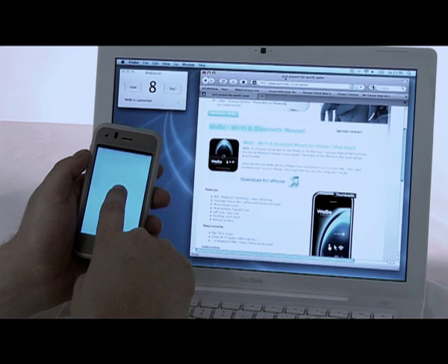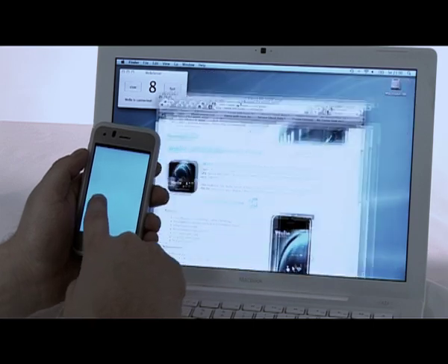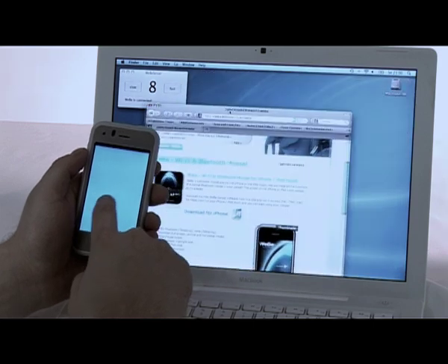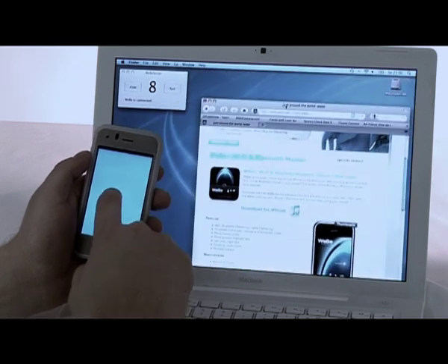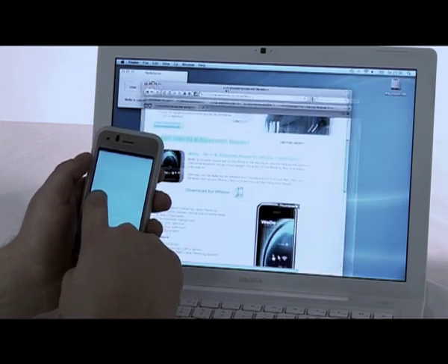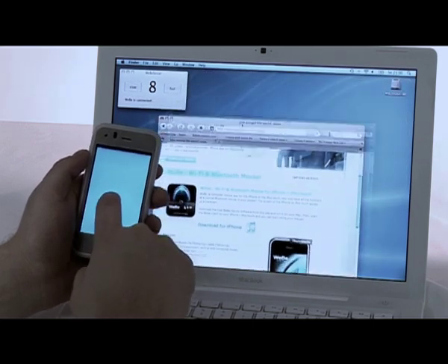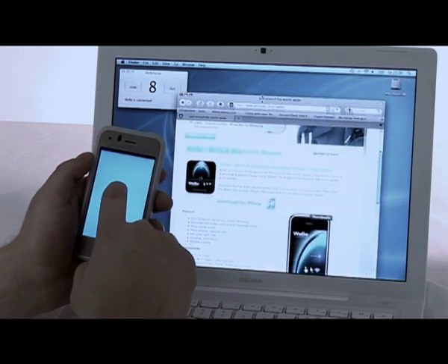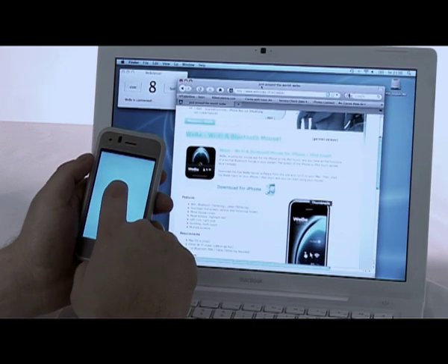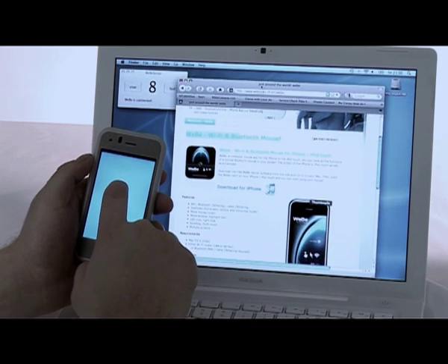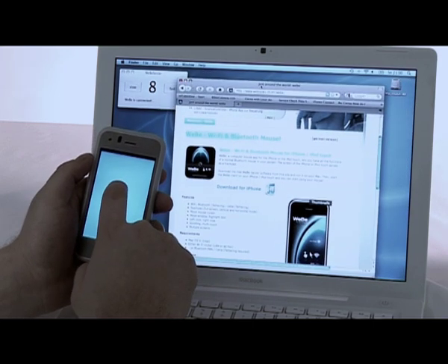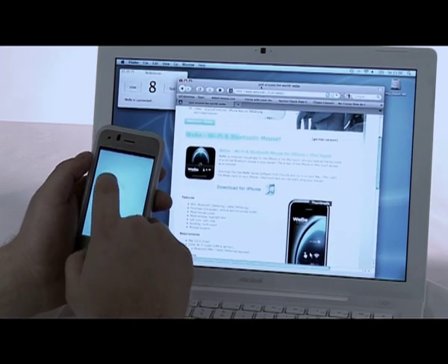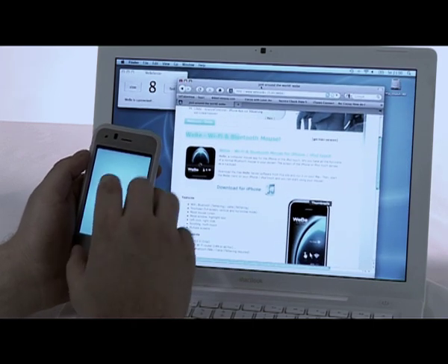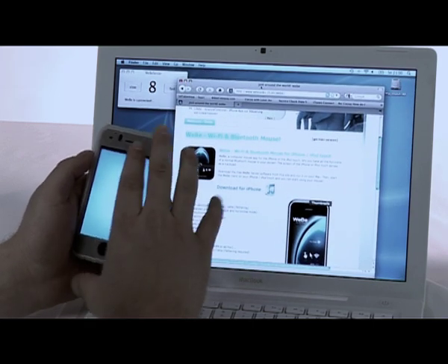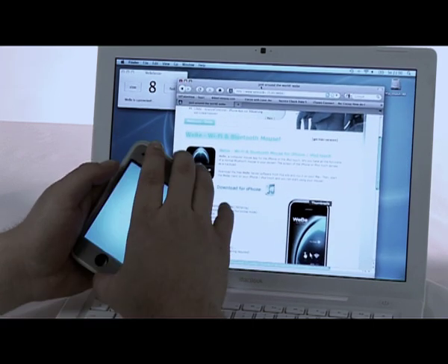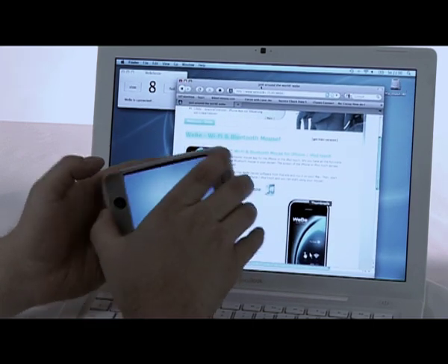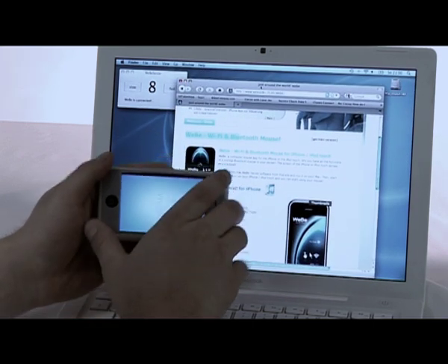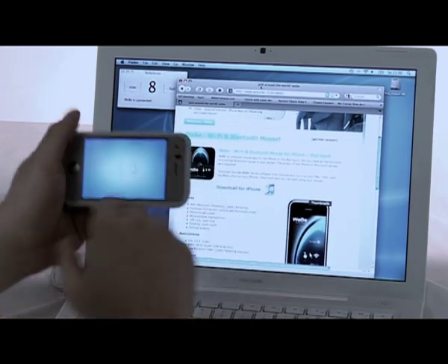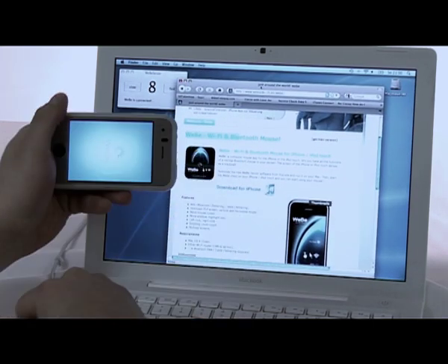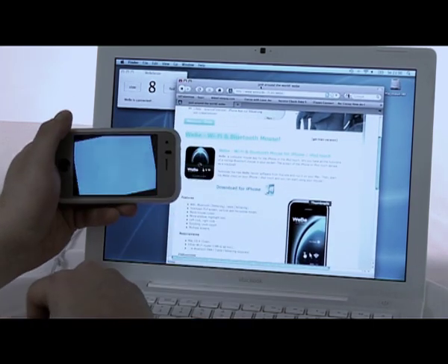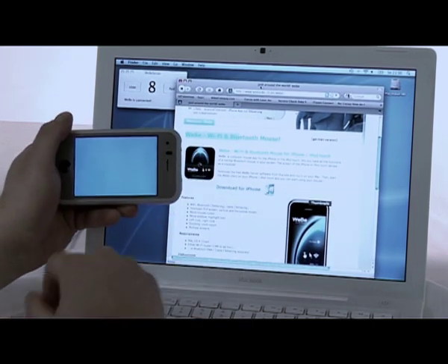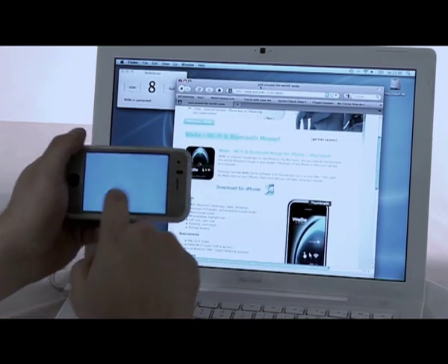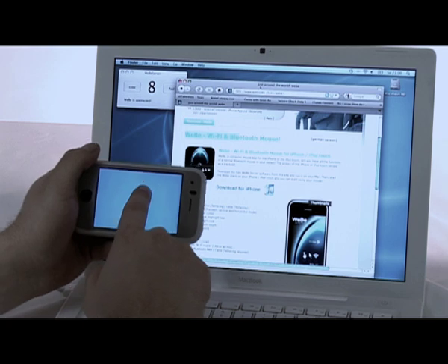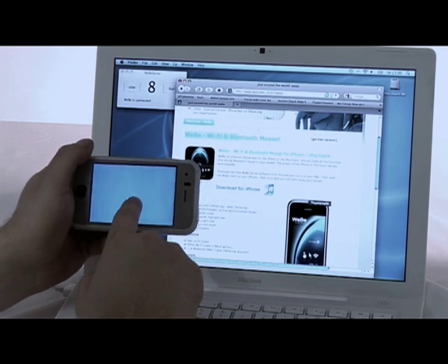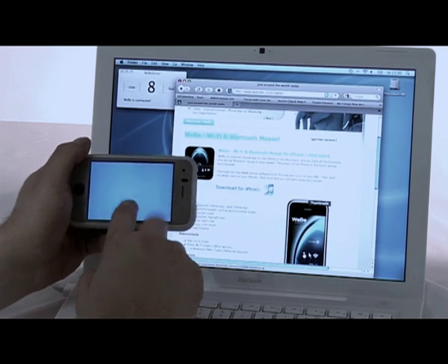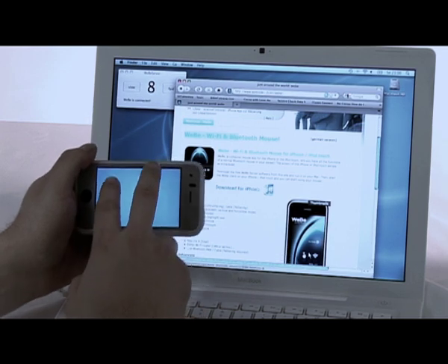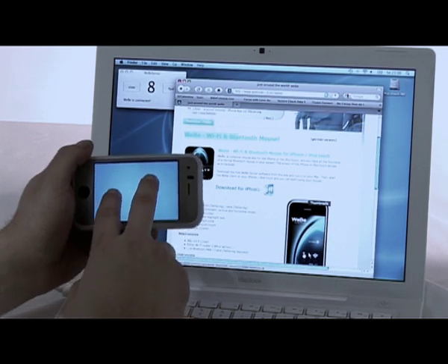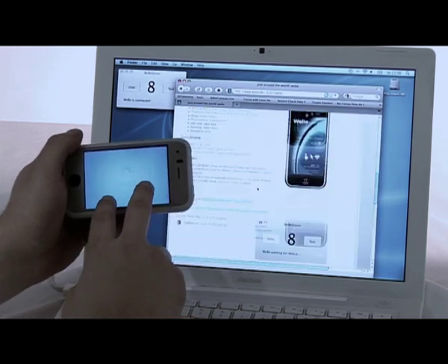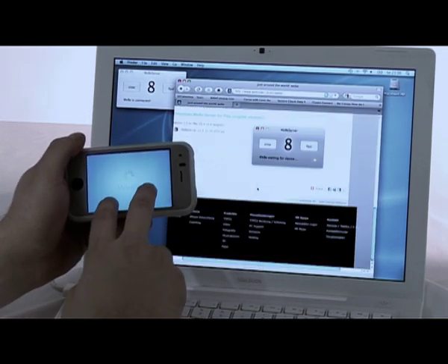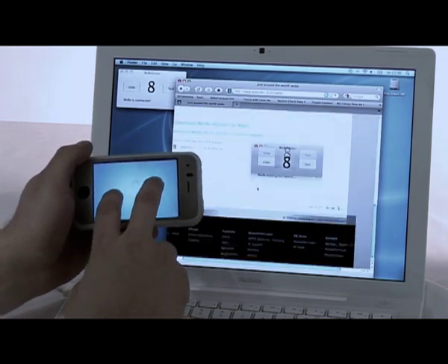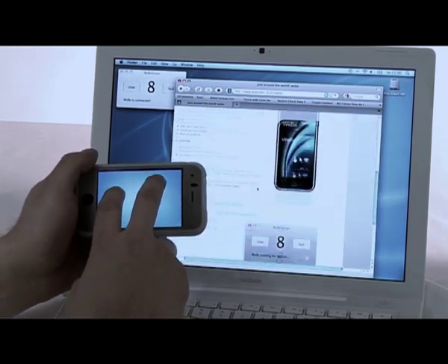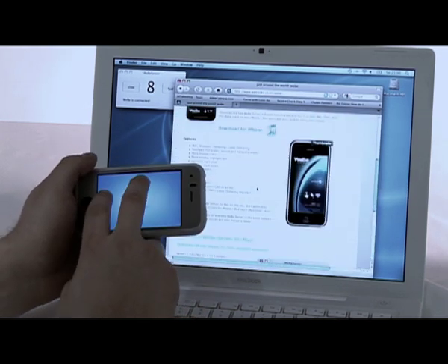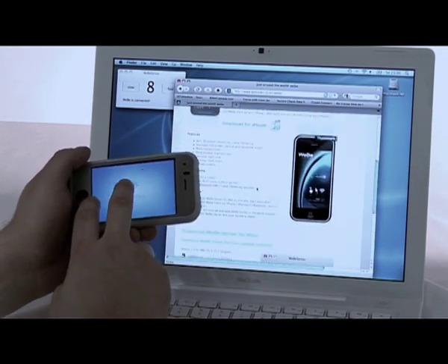You can download Weeby Bluetooth Mouse from the App Store and the Weeby Server from the Weblux website for free.